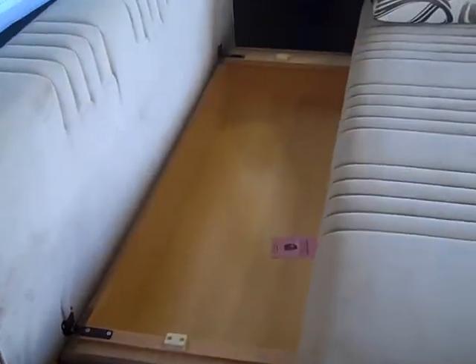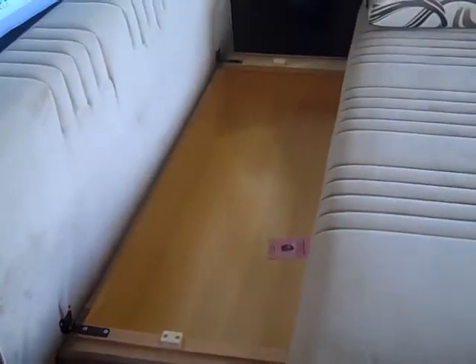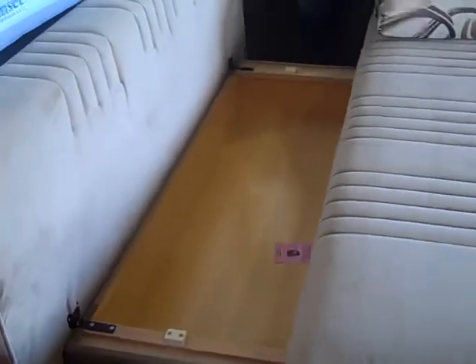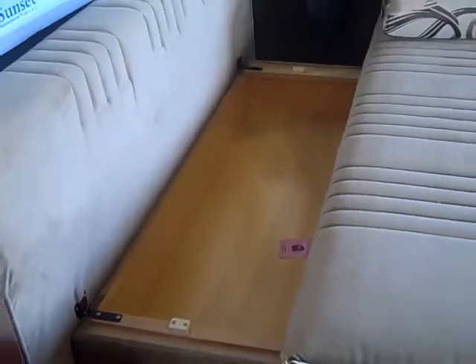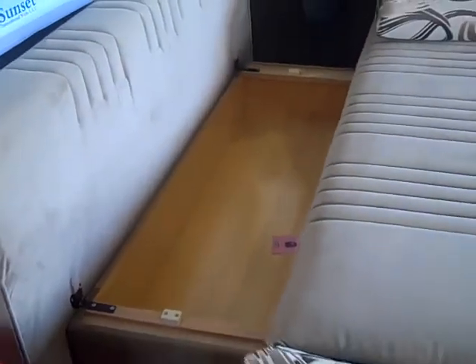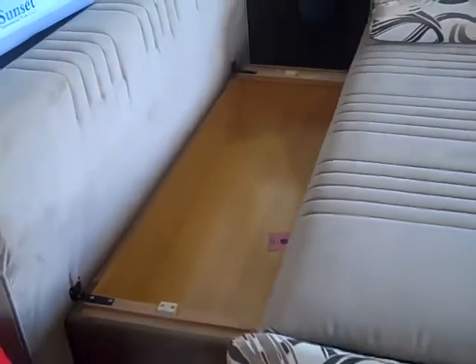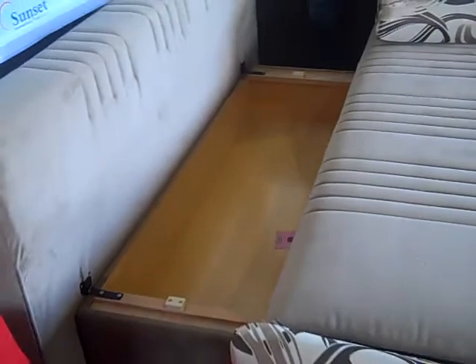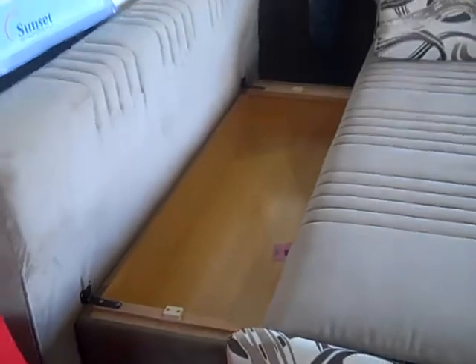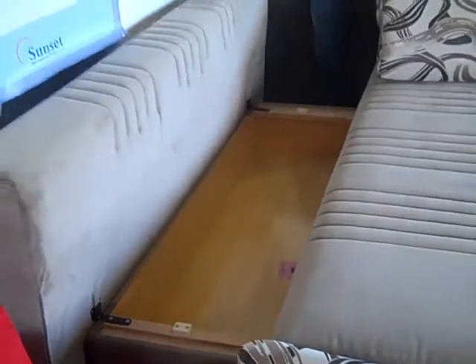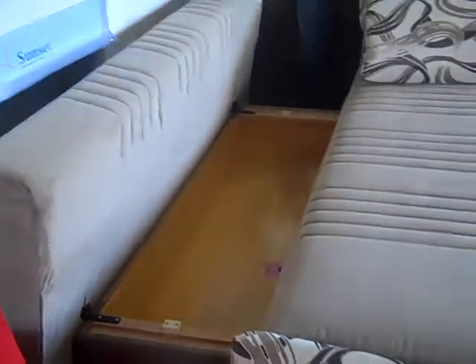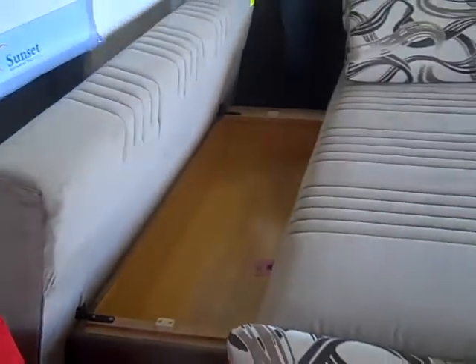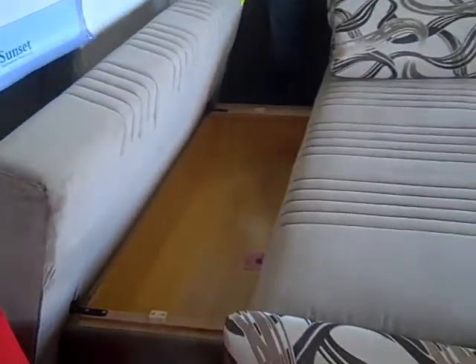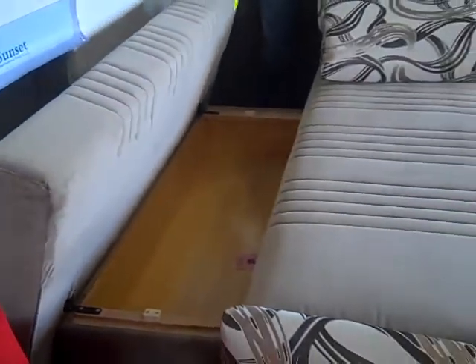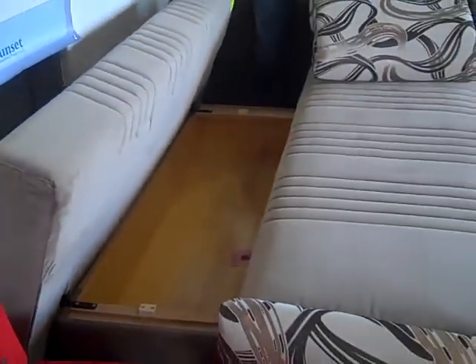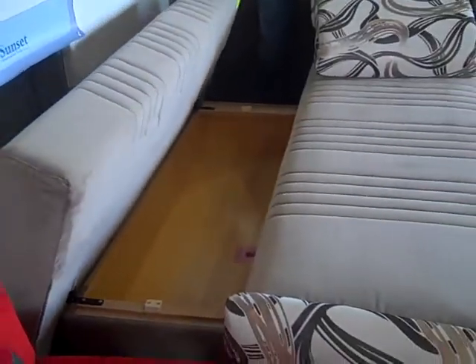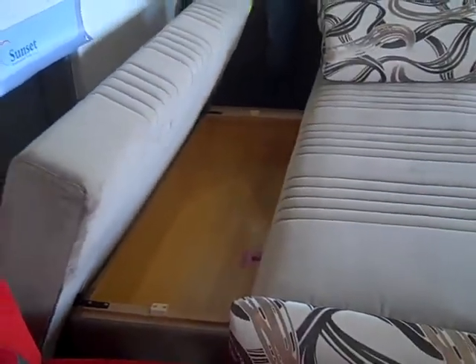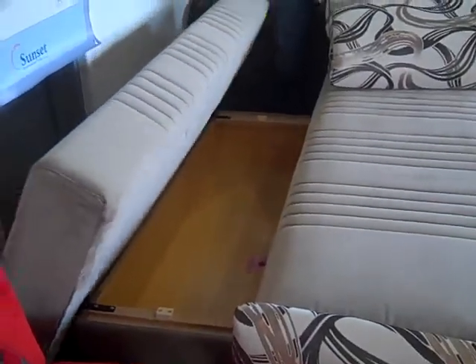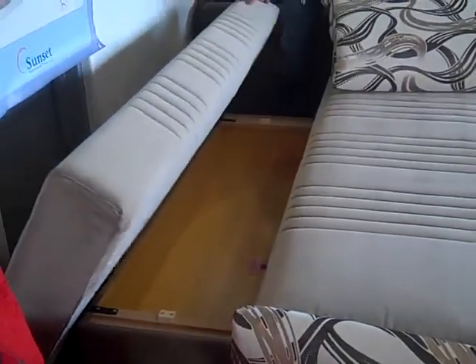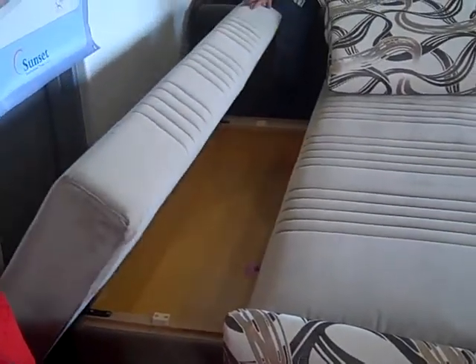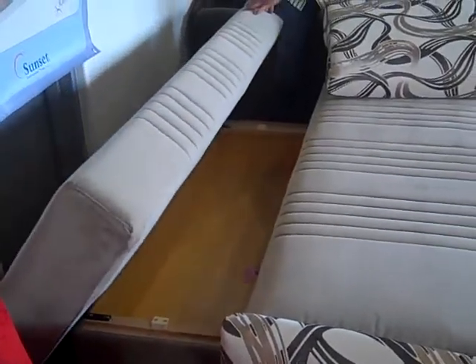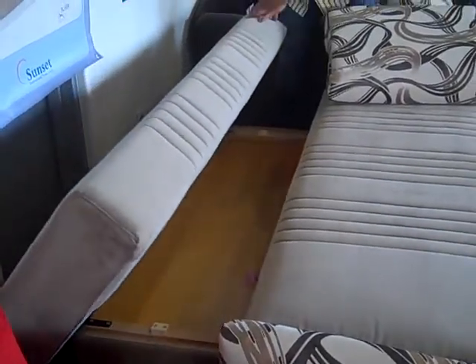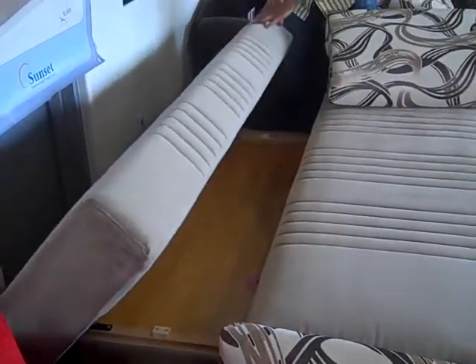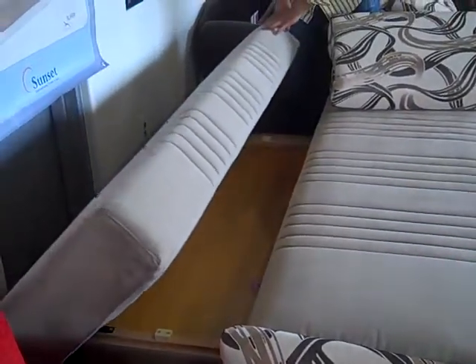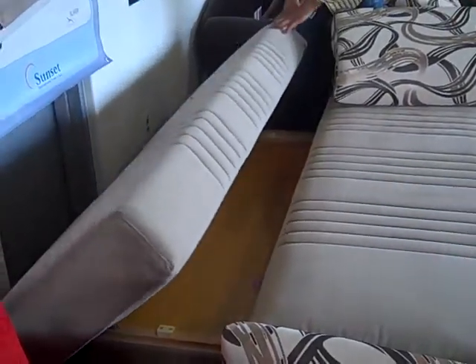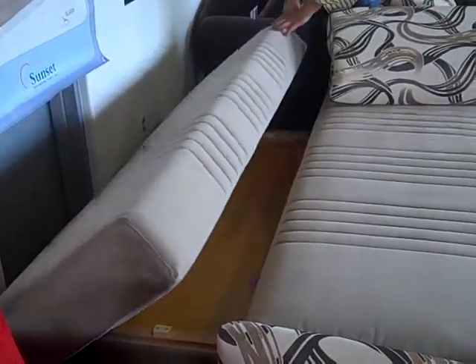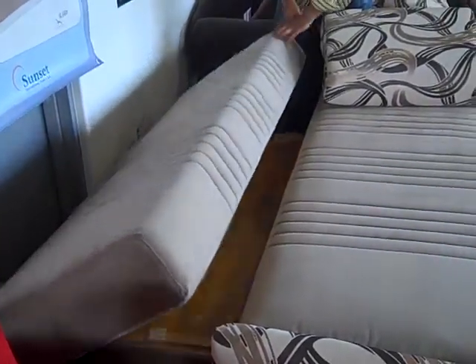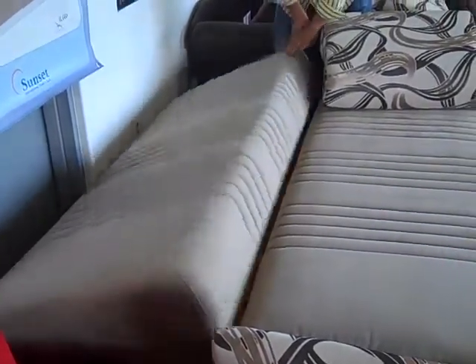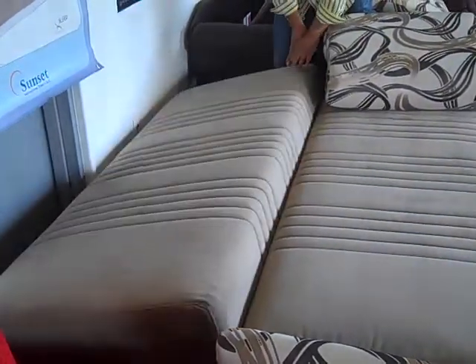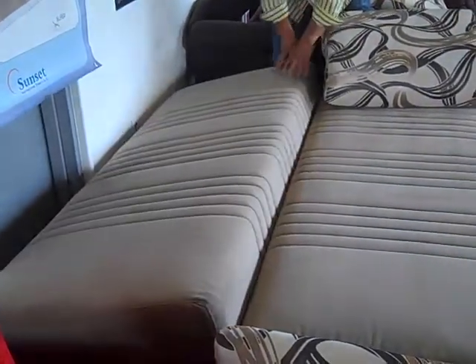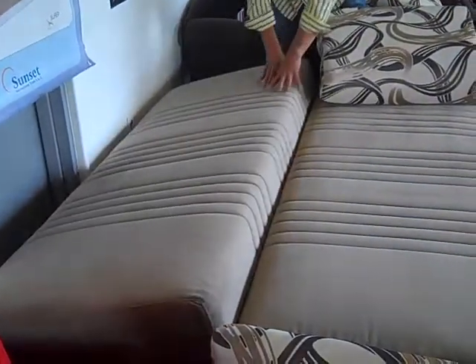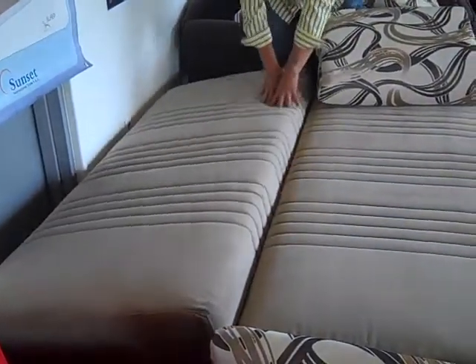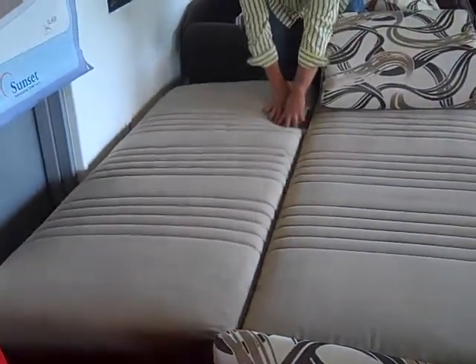To complete the expansion of the unit, gently push down the second mattress, and now you have a queen-size bed.